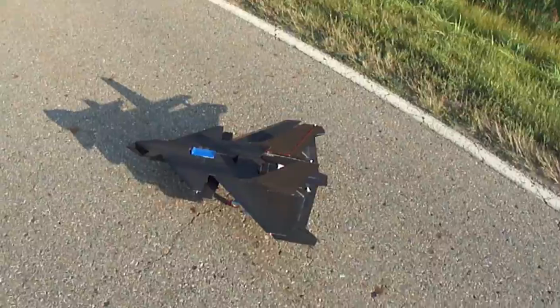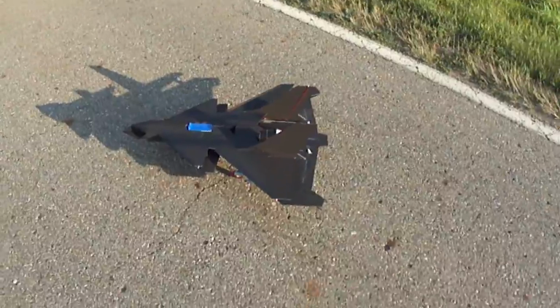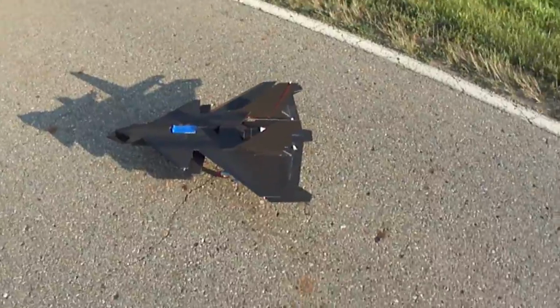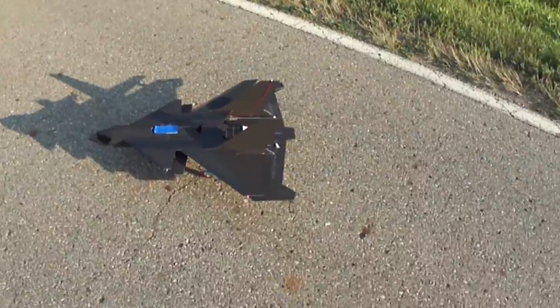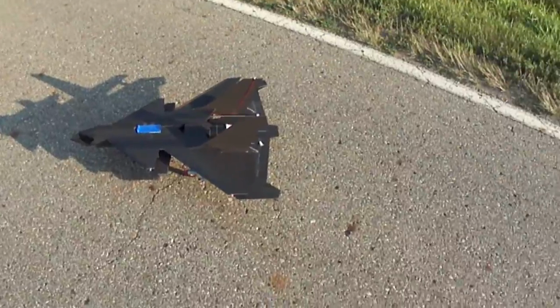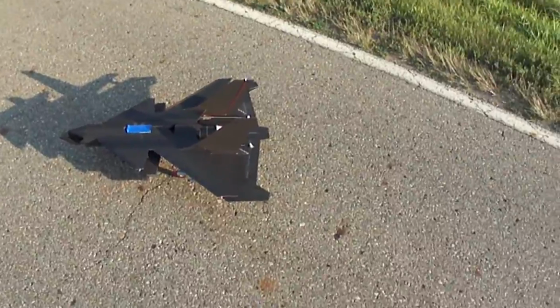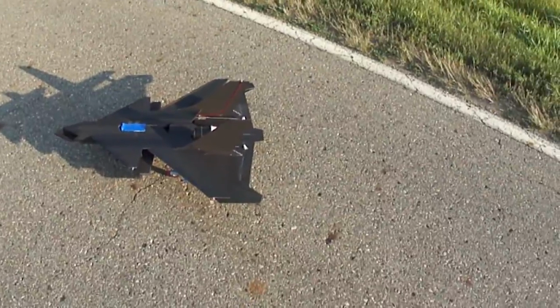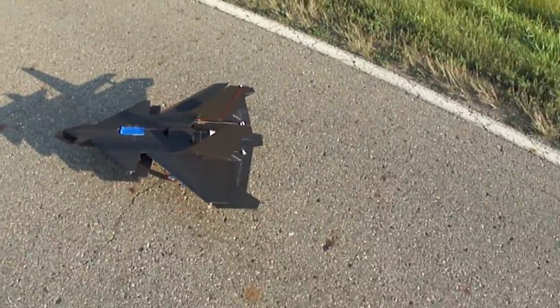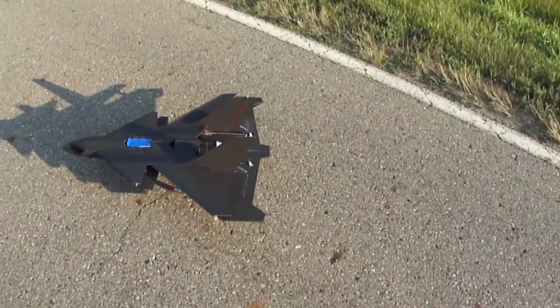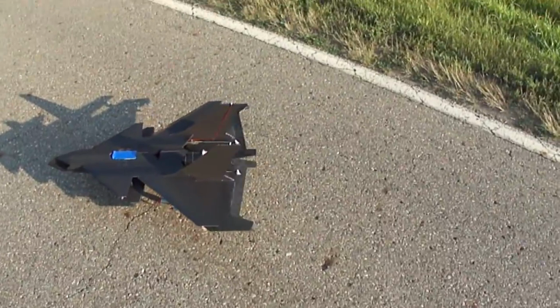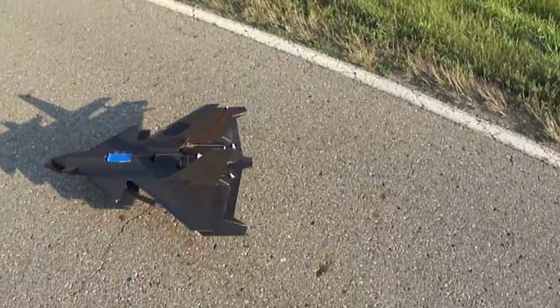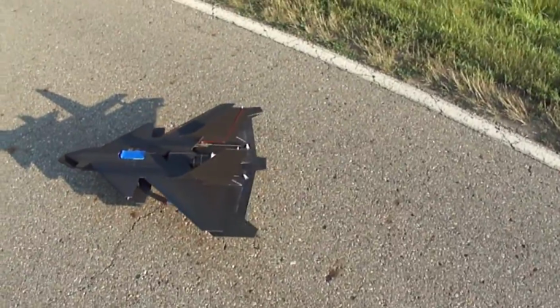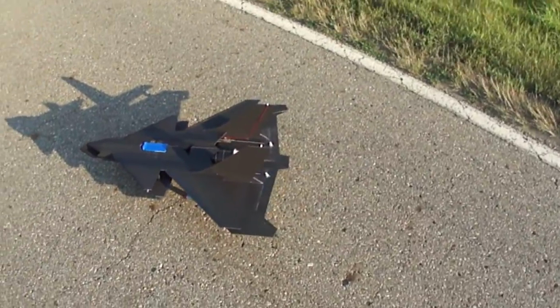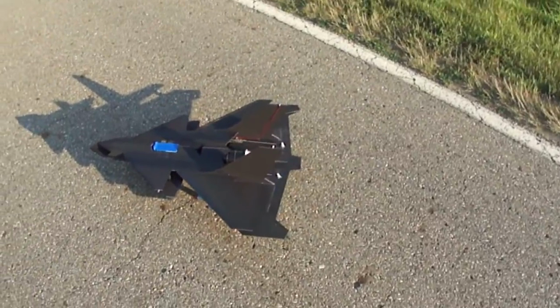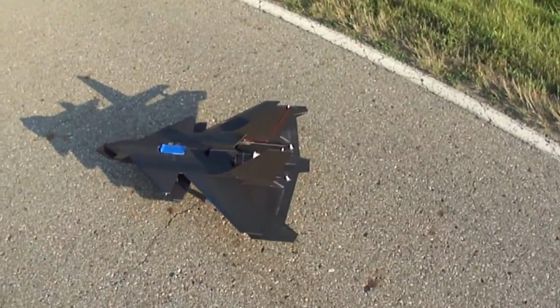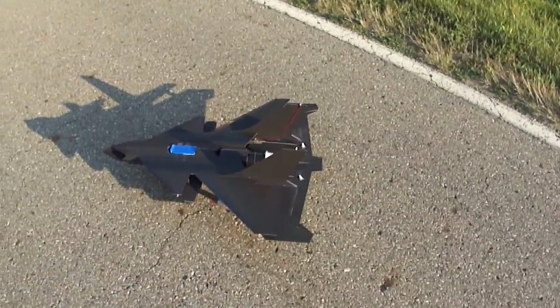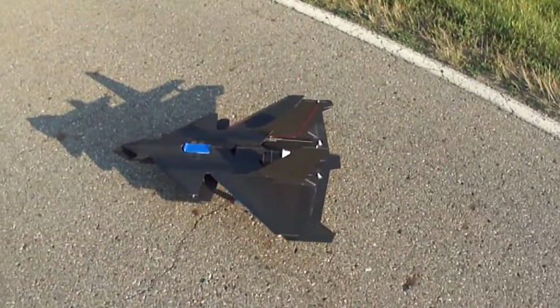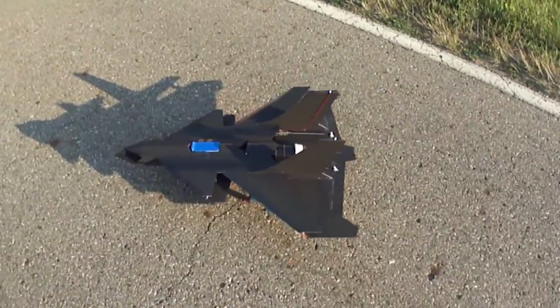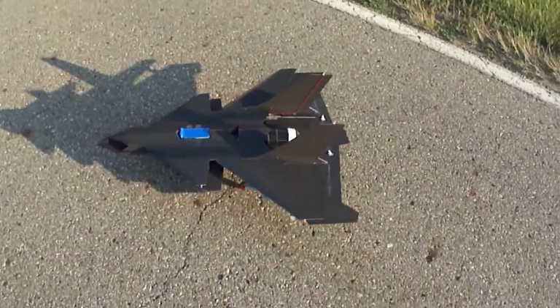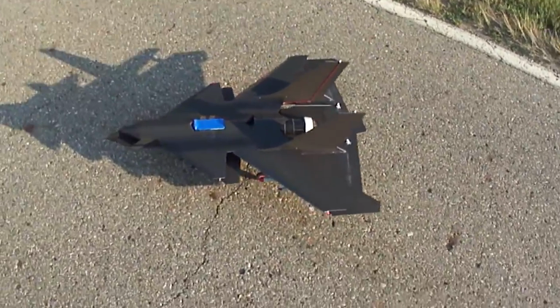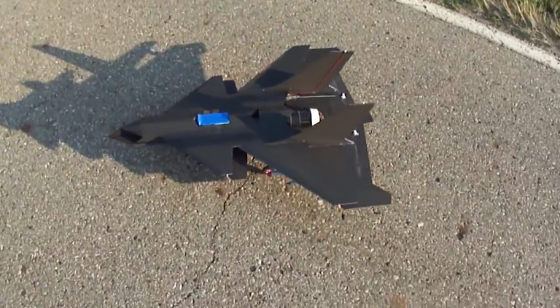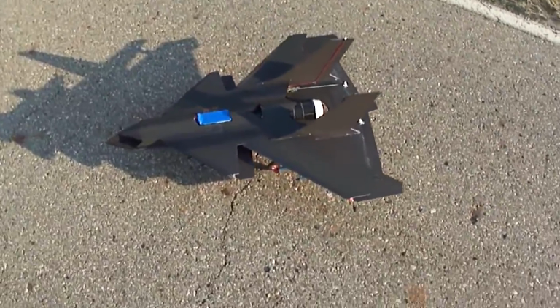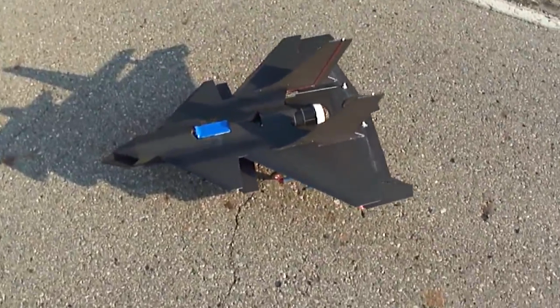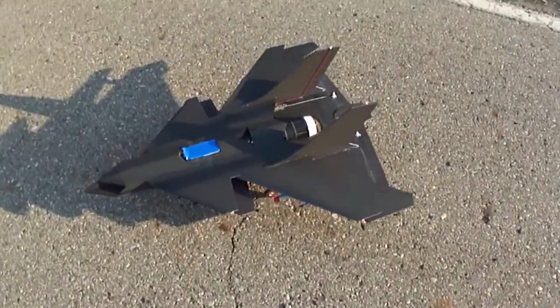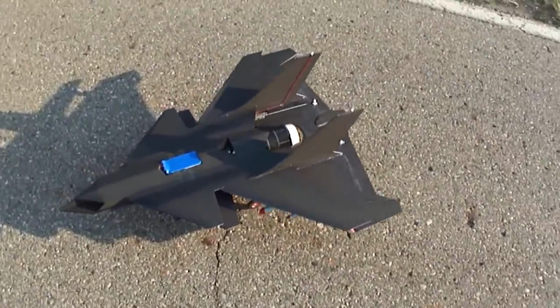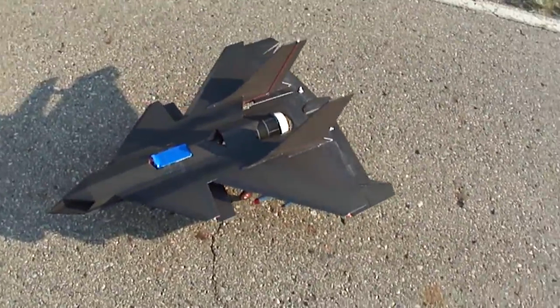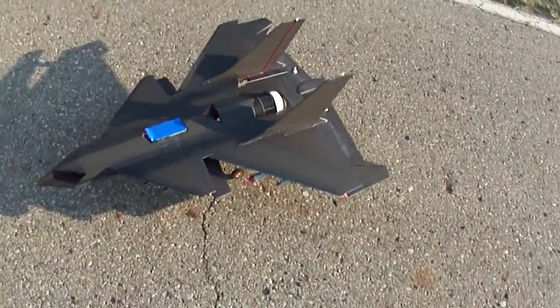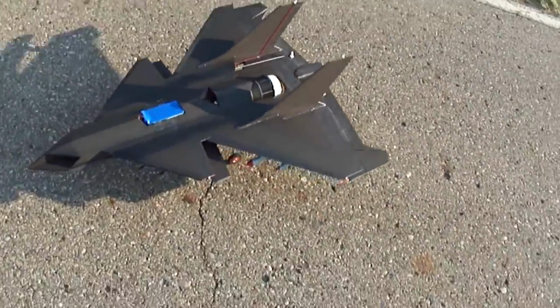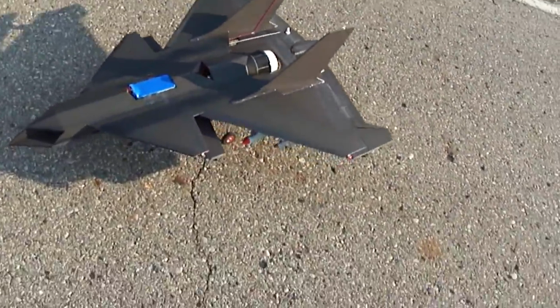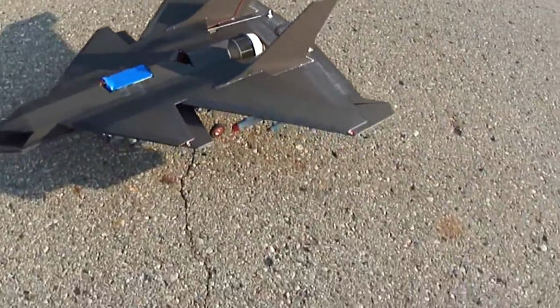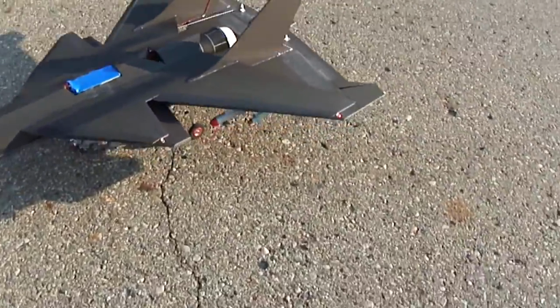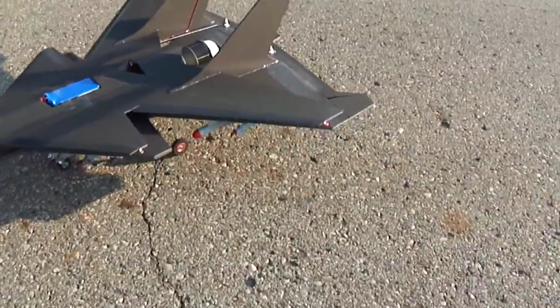What's up you guys? Took the stealth drone back out, or the U-Cav F1.